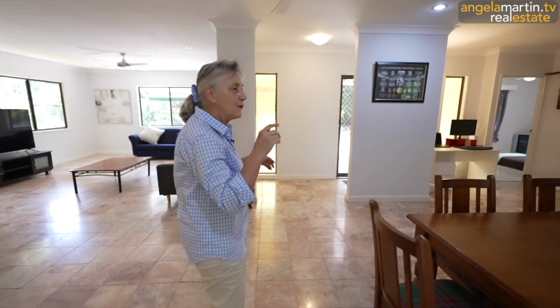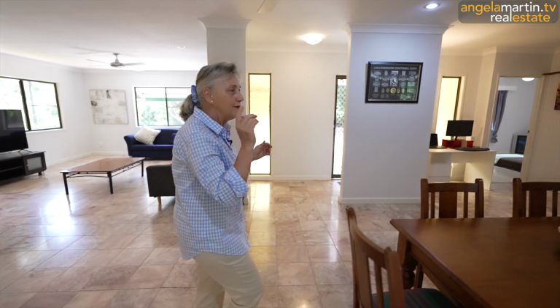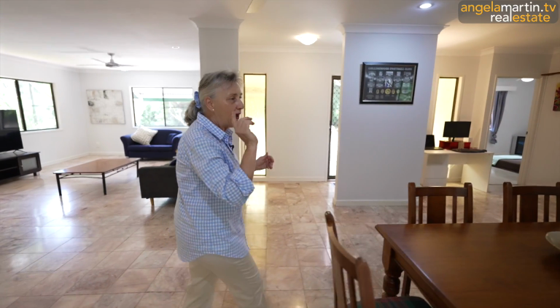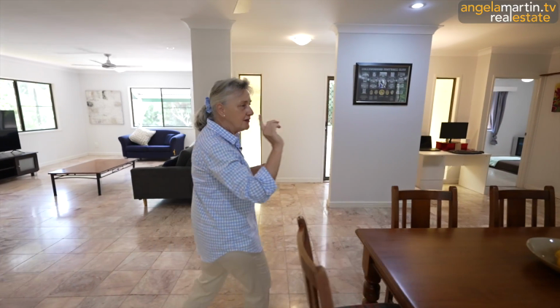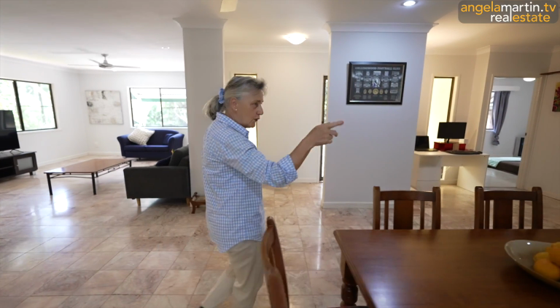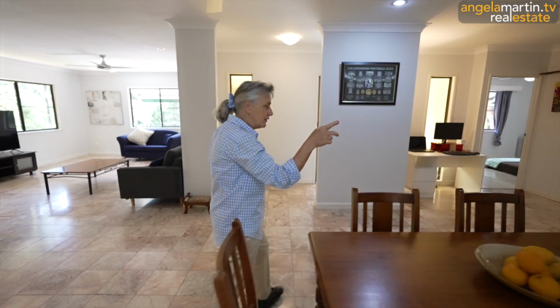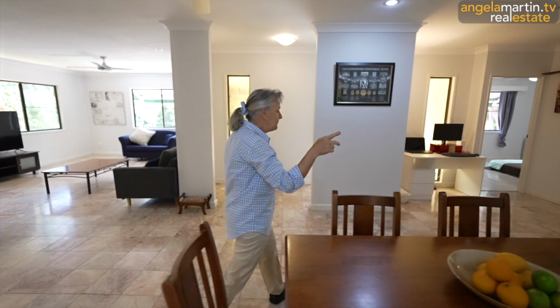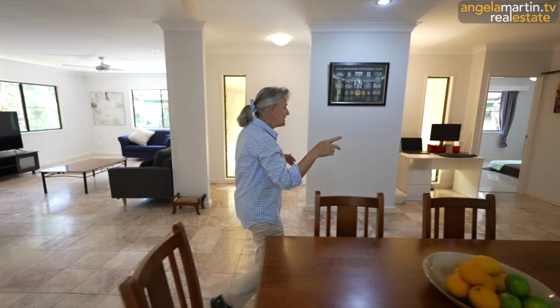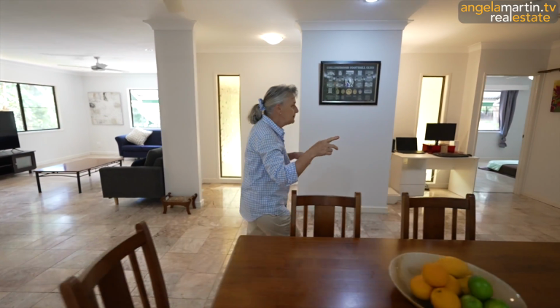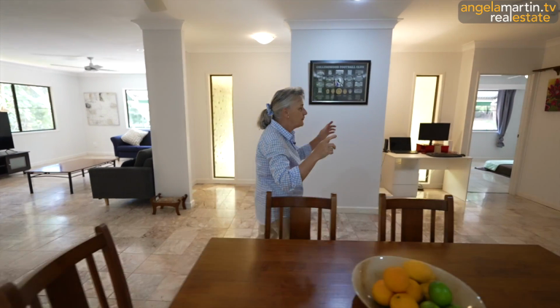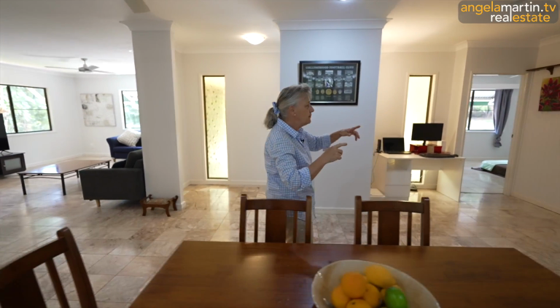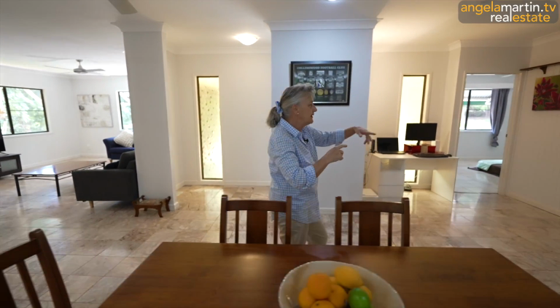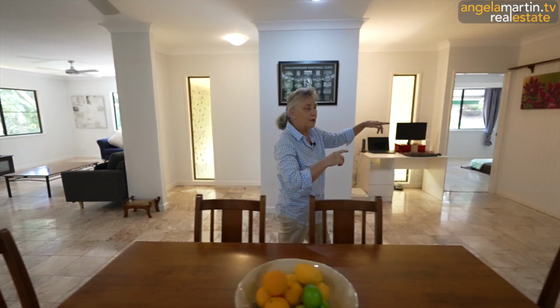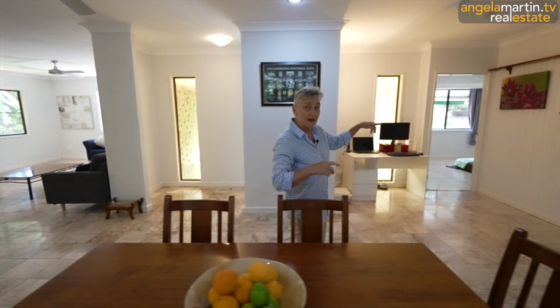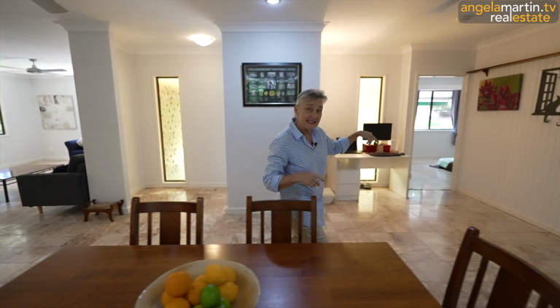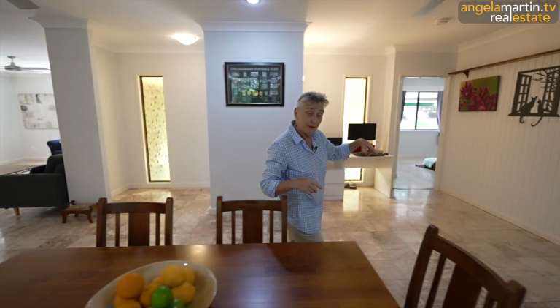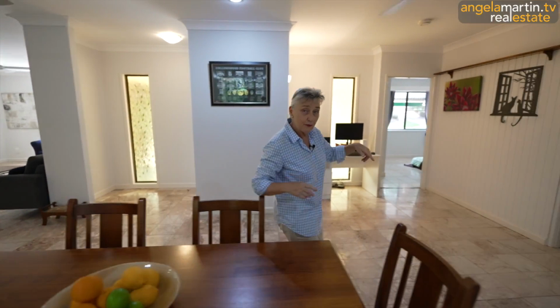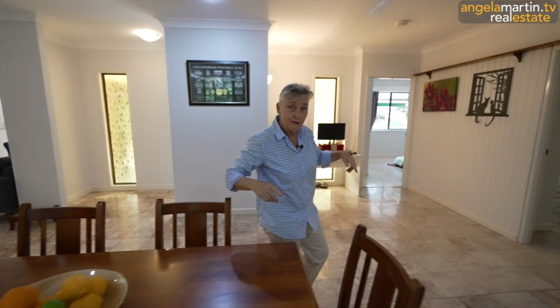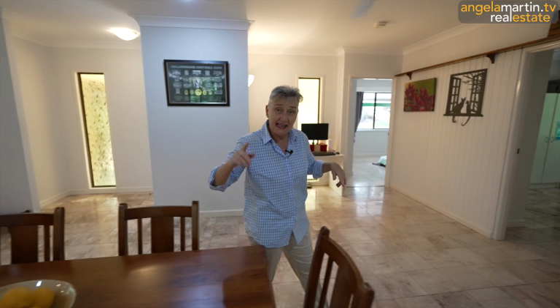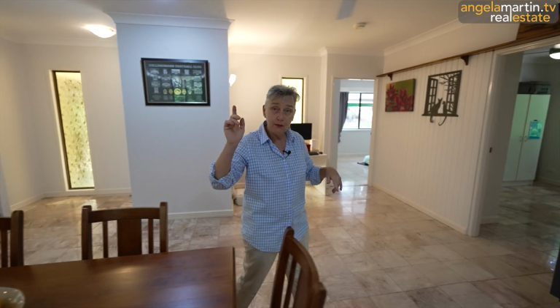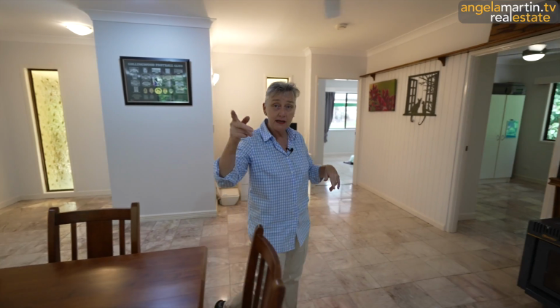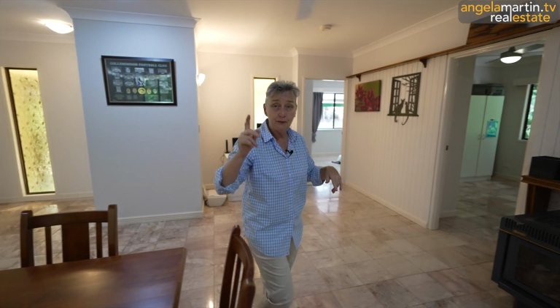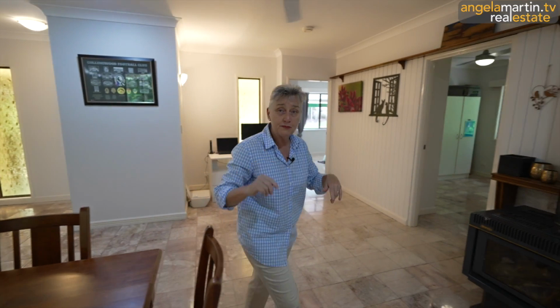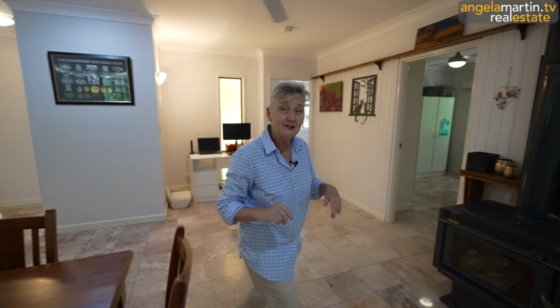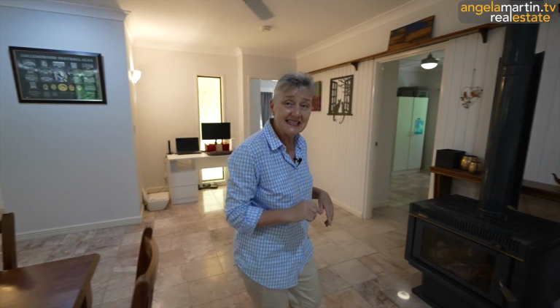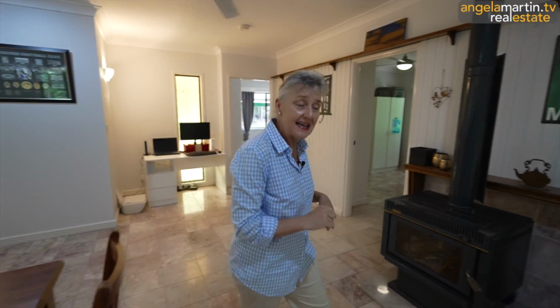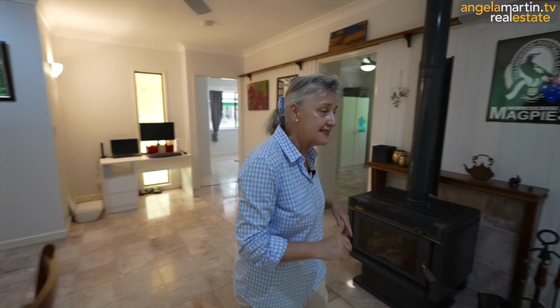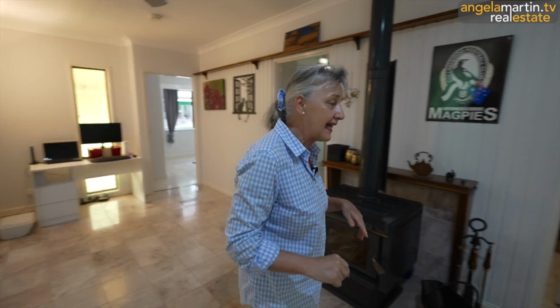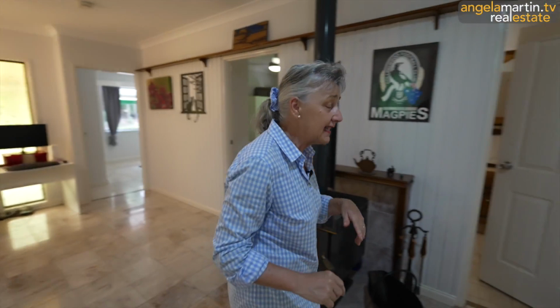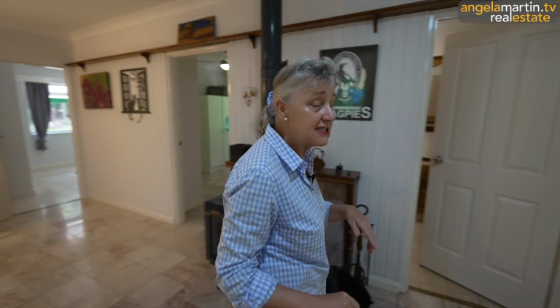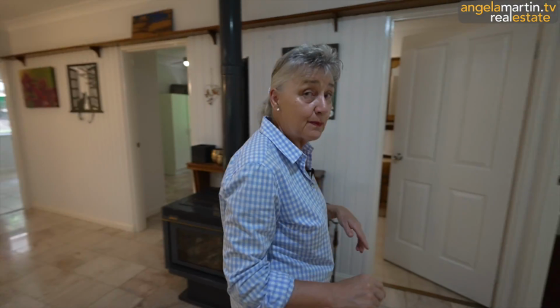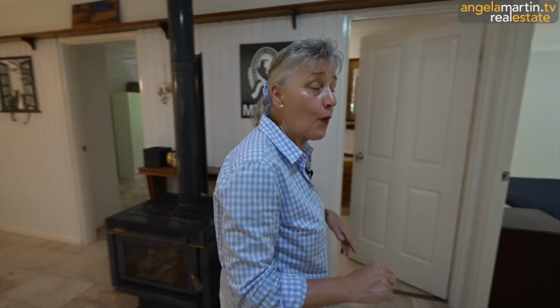We'll have a quick look at the master bedroom and then we'll look at these other rooms and then we can pop downstairs and explore.